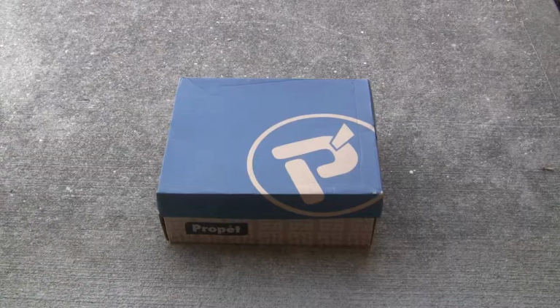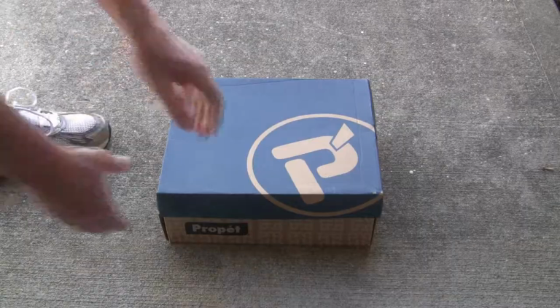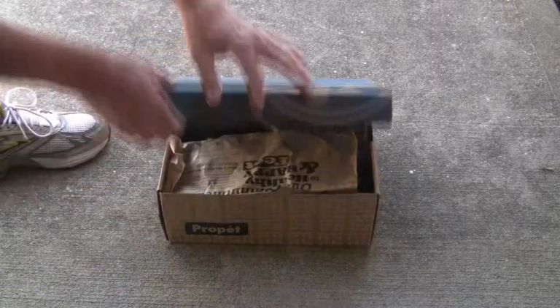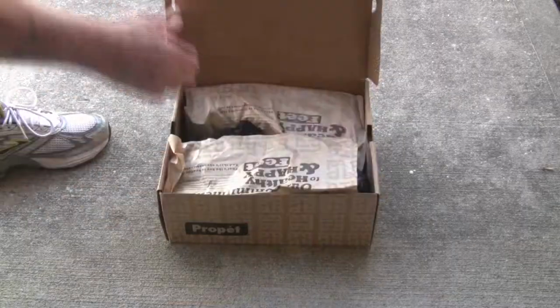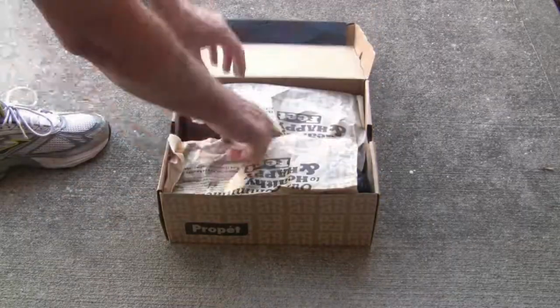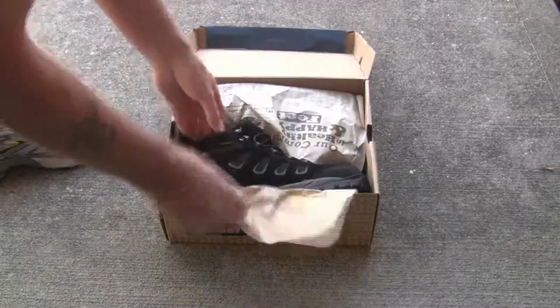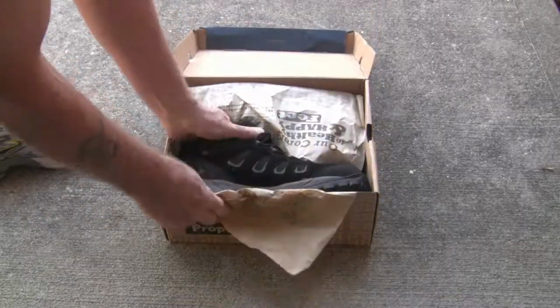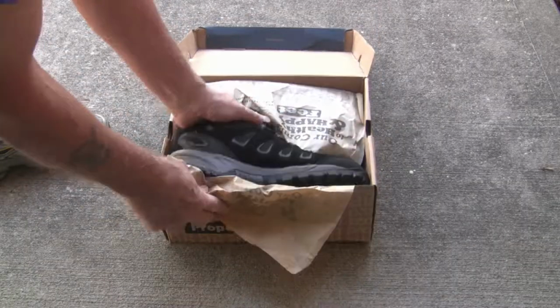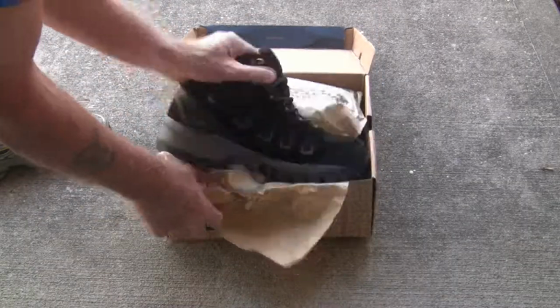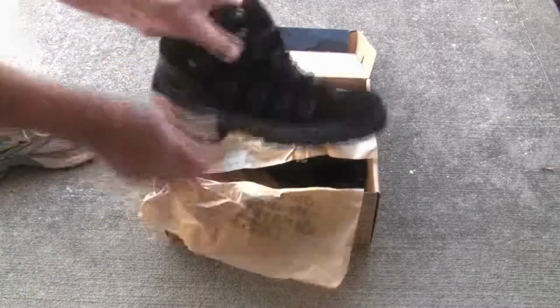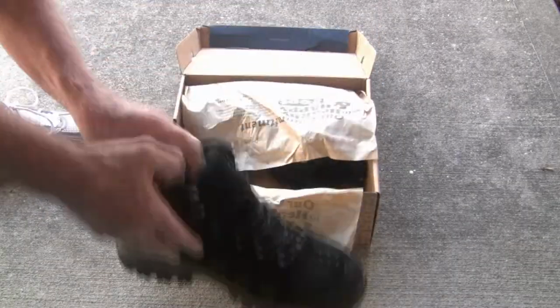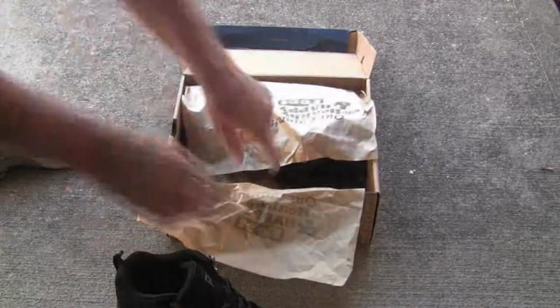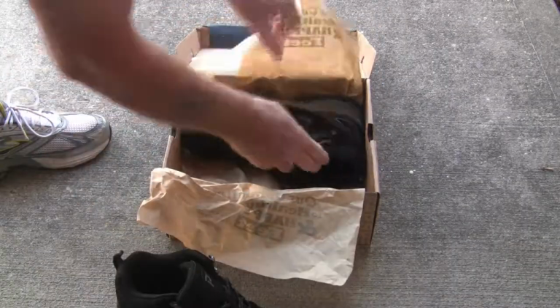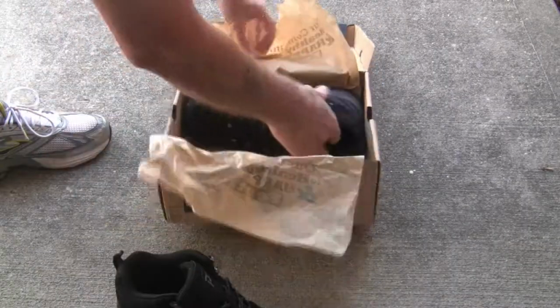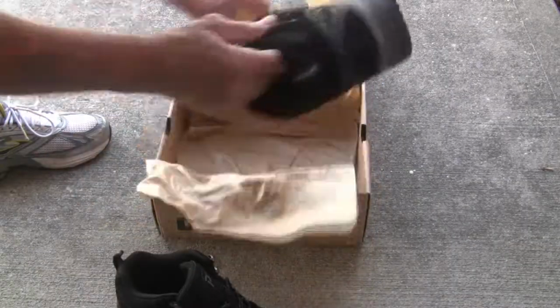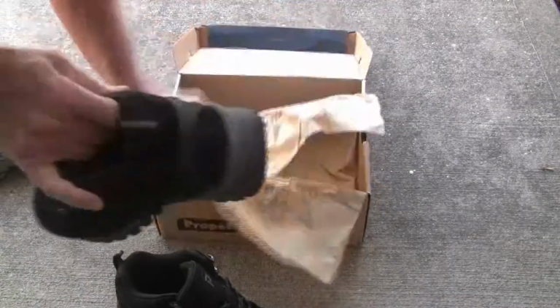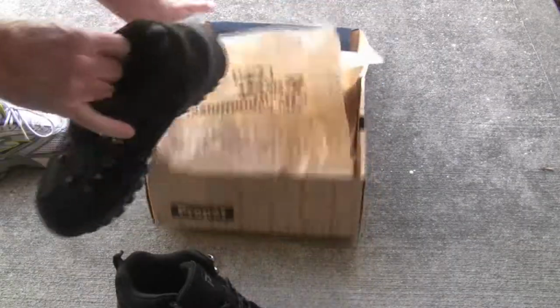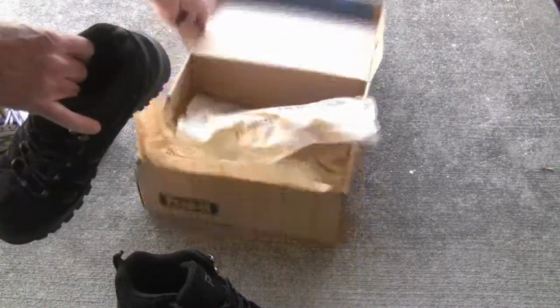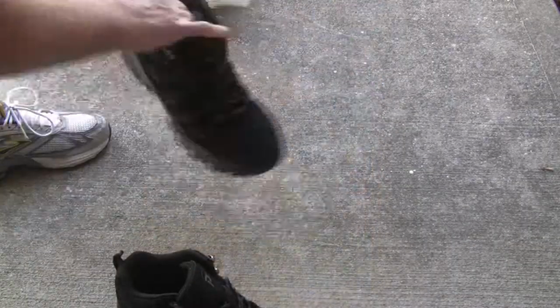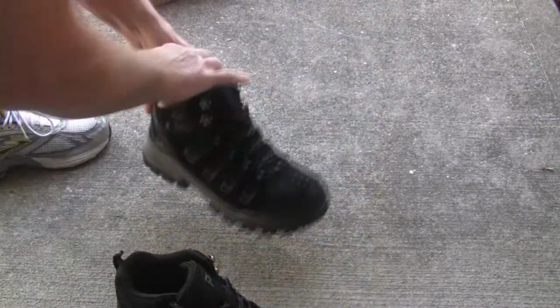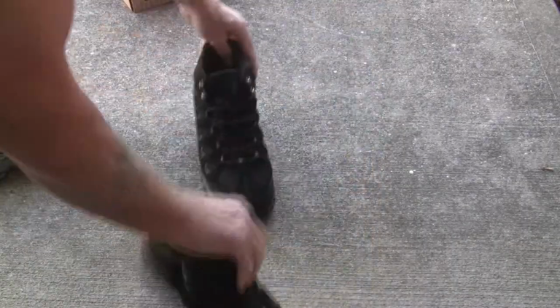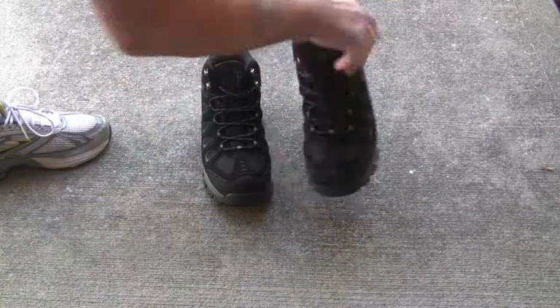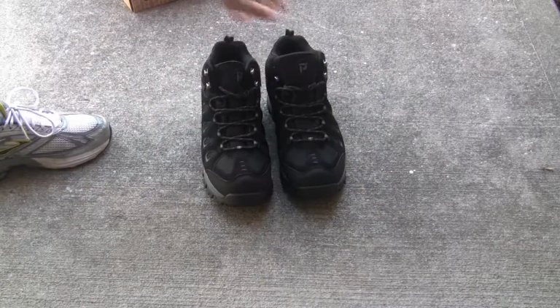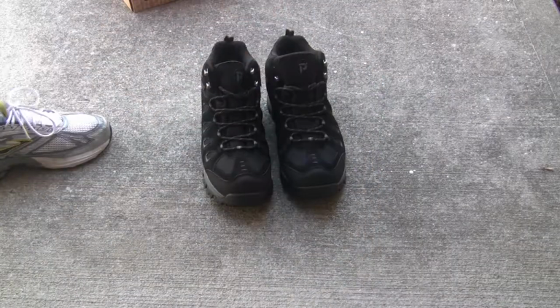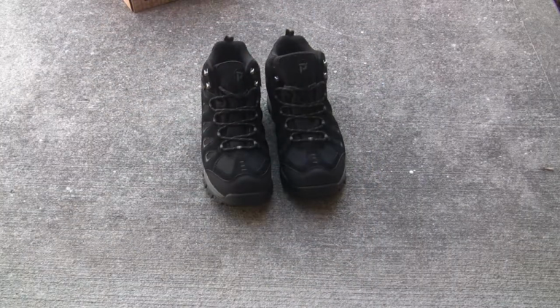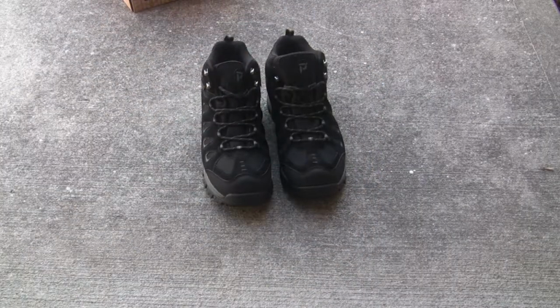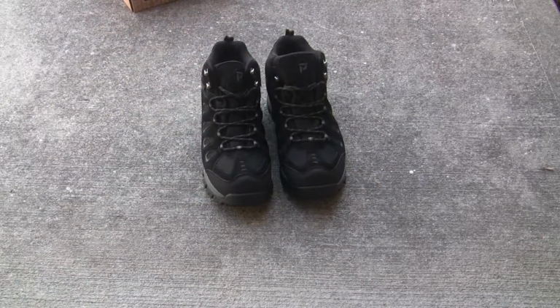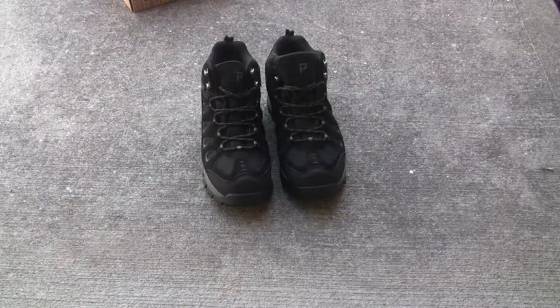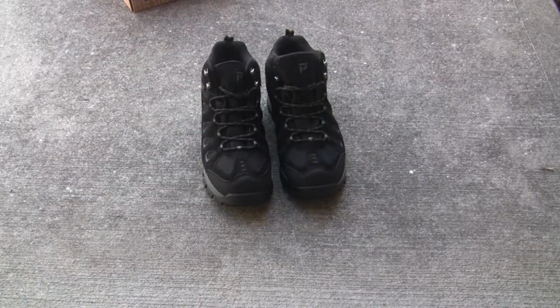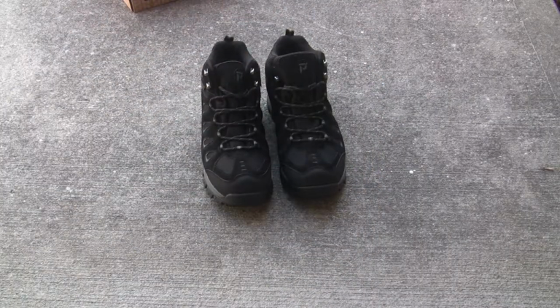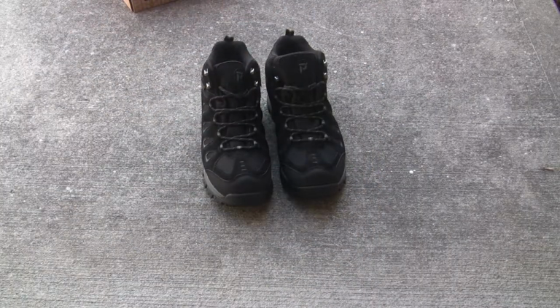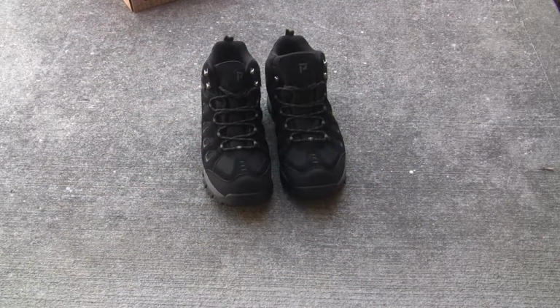Are these the perfect boots for riding platform pedals? Yeah, pretty much, and I'll tell you why.